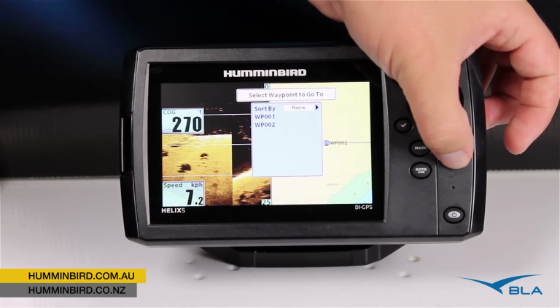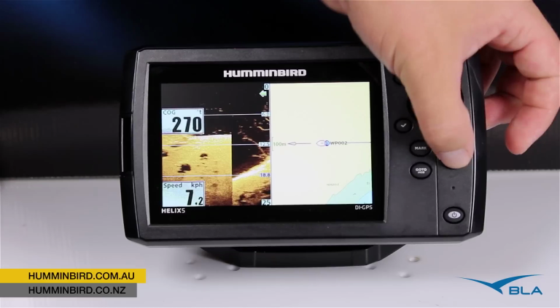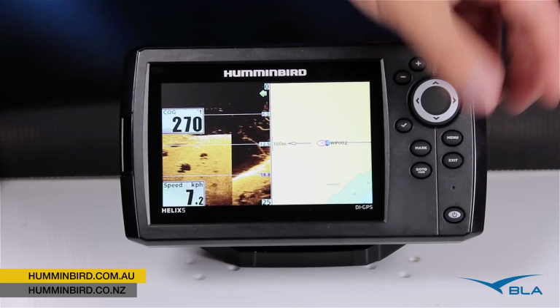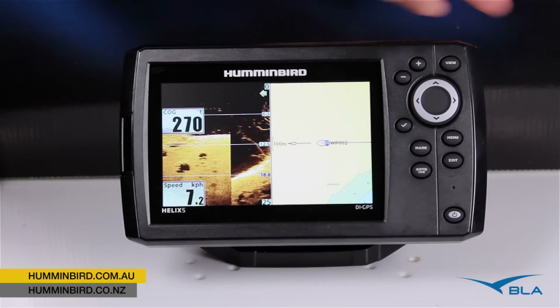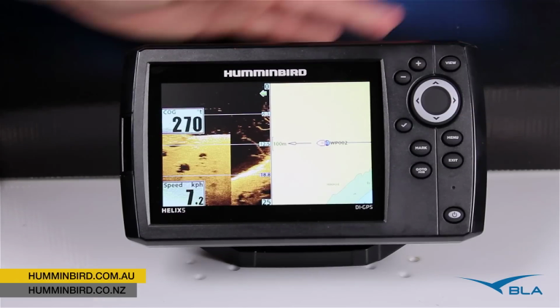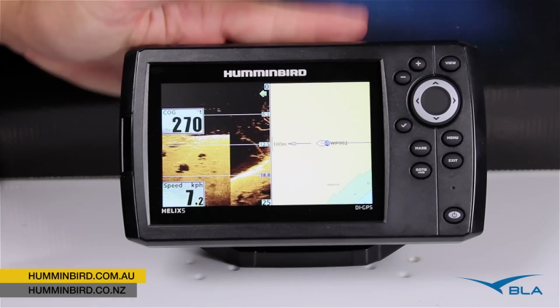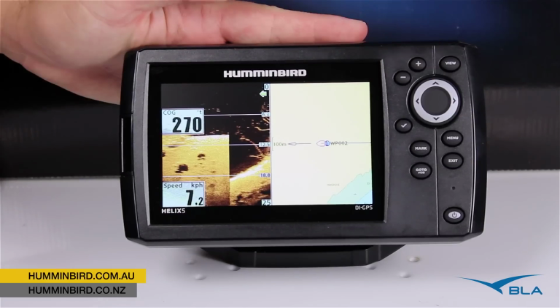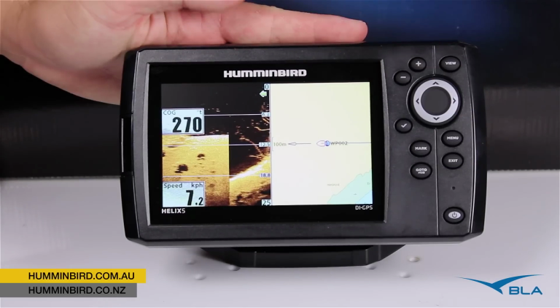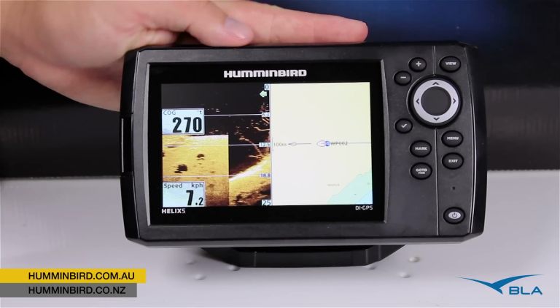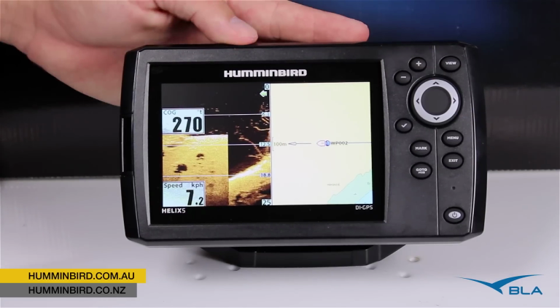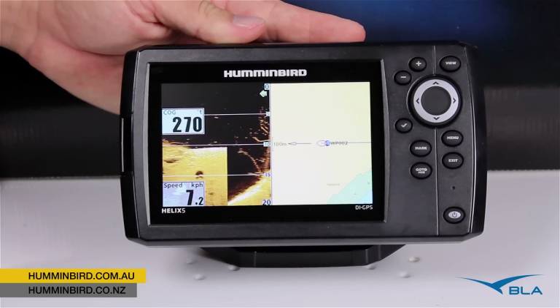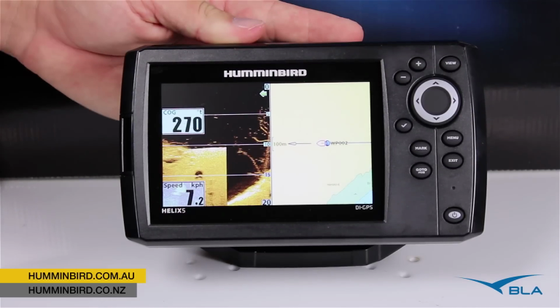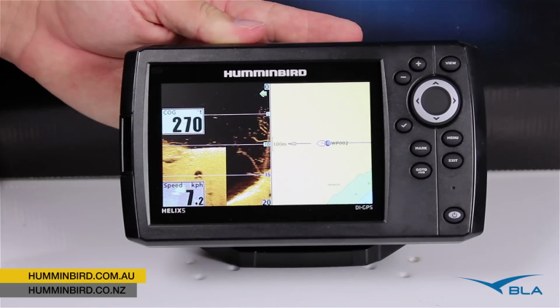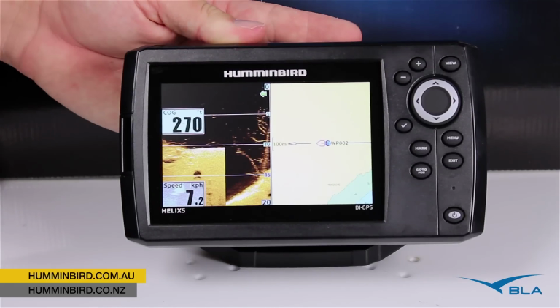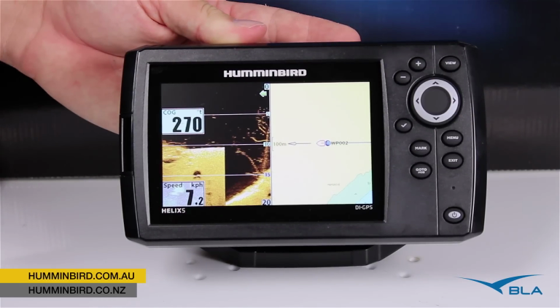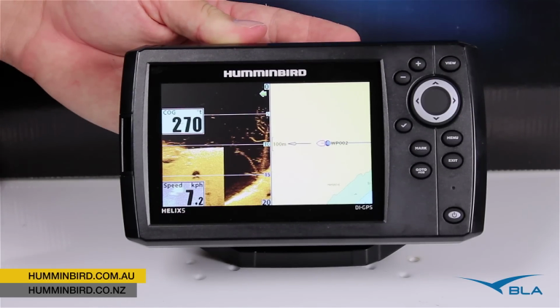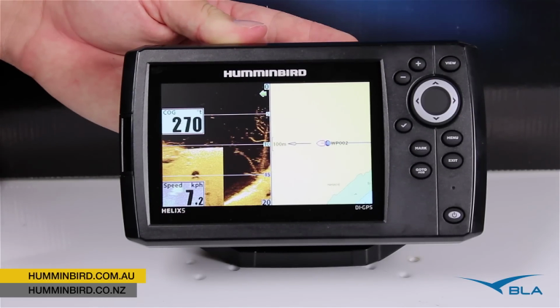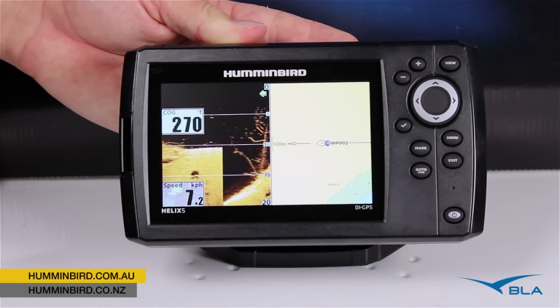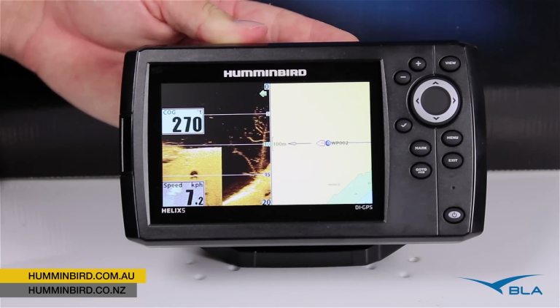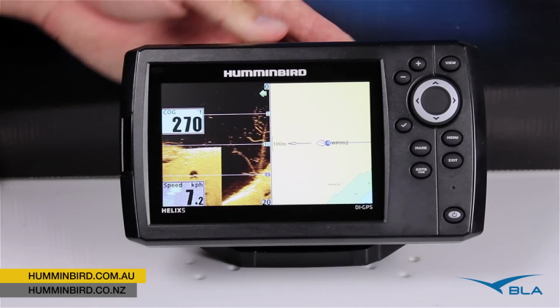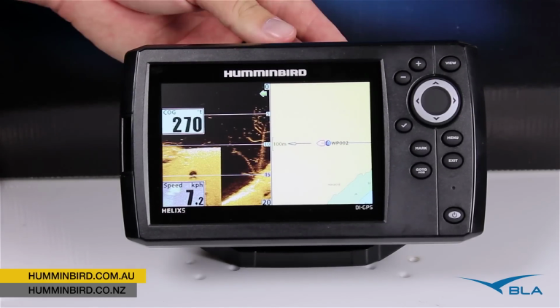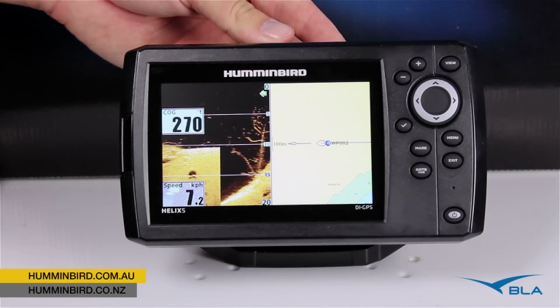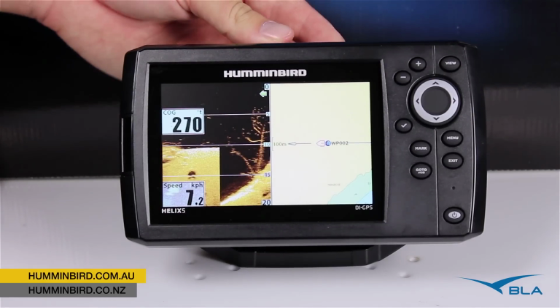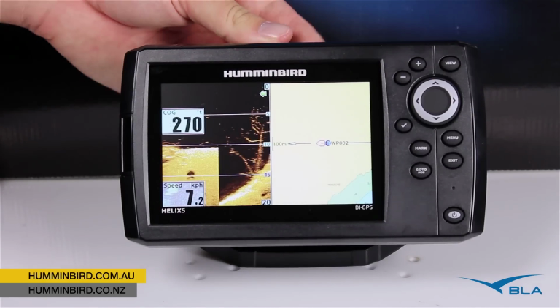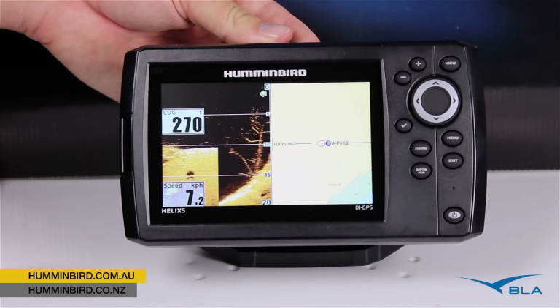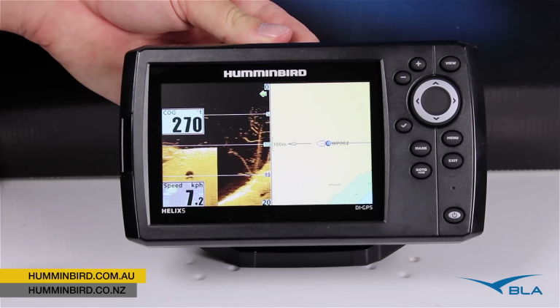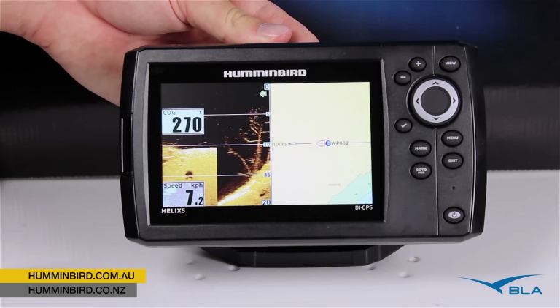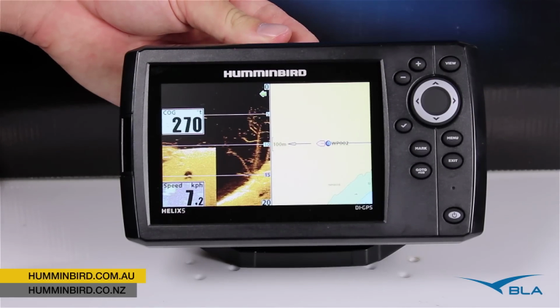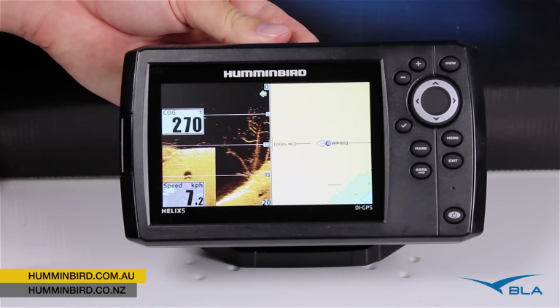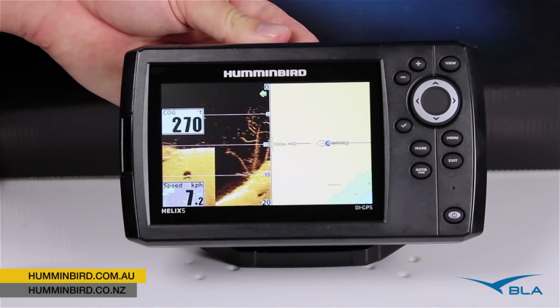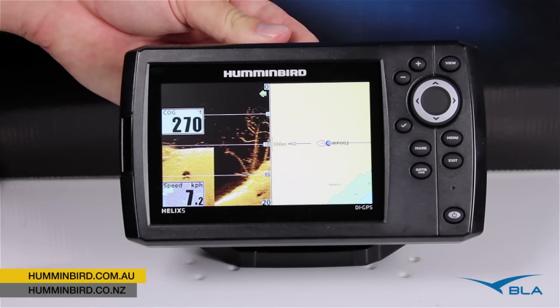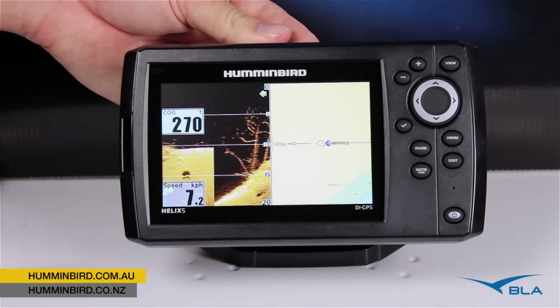To see this unit and the rest of the Helix range, head on down to your local Humminbird Pro store.